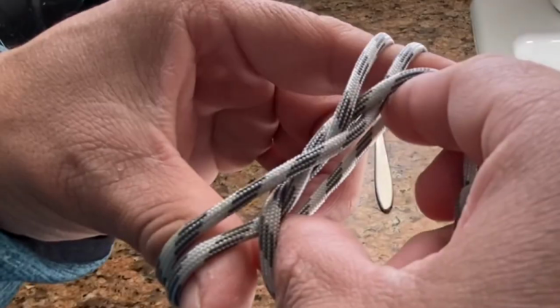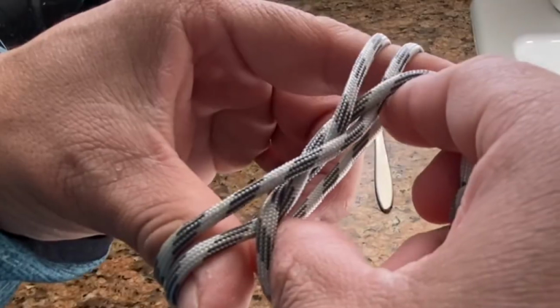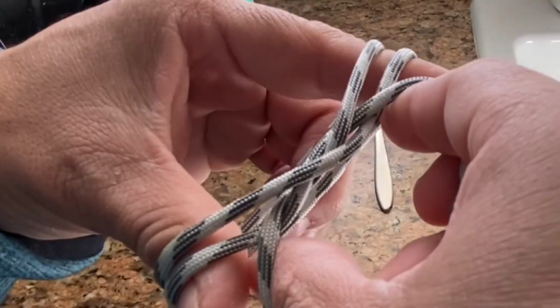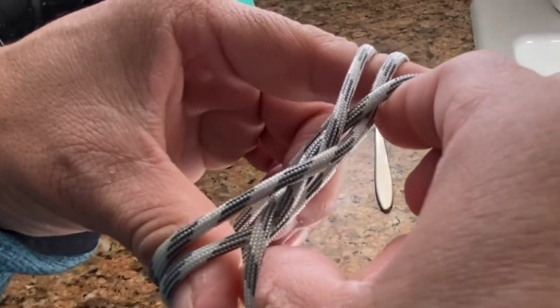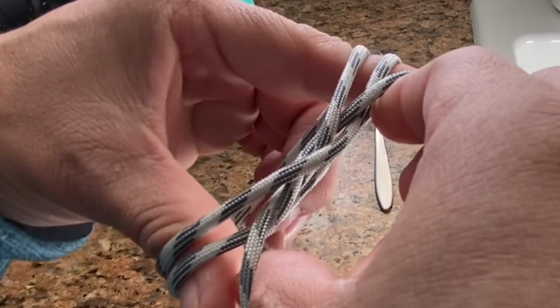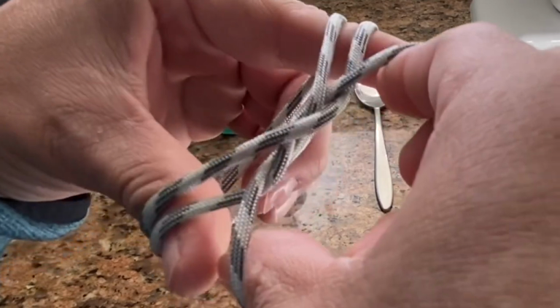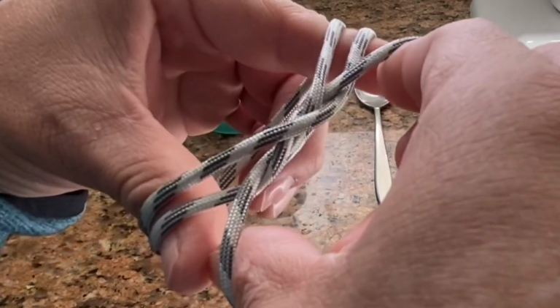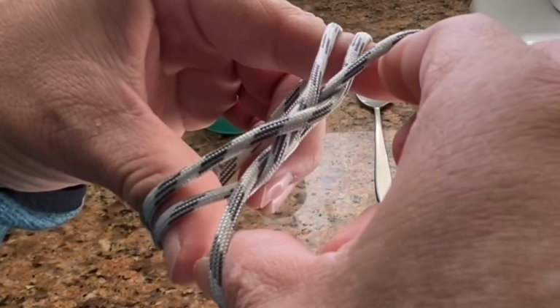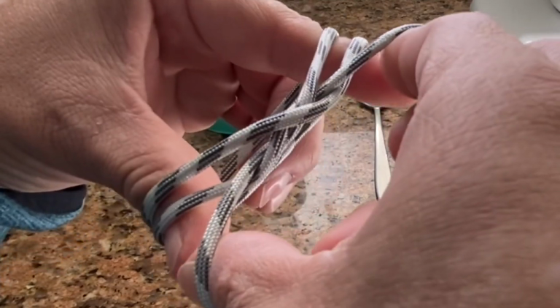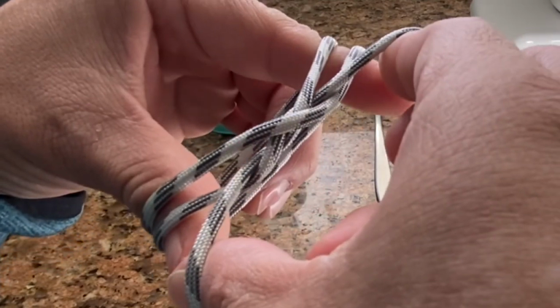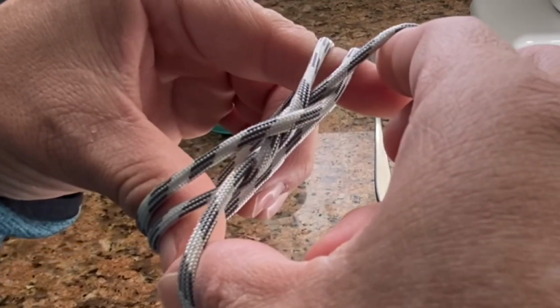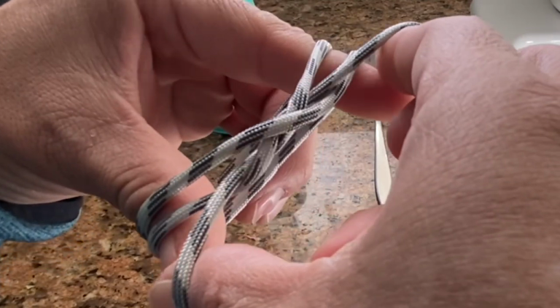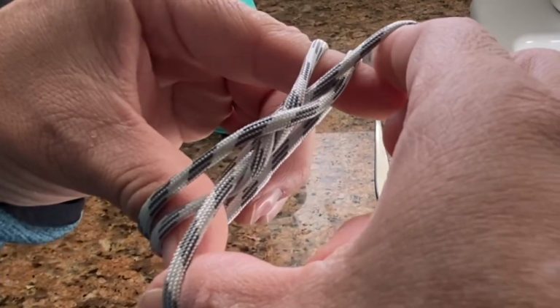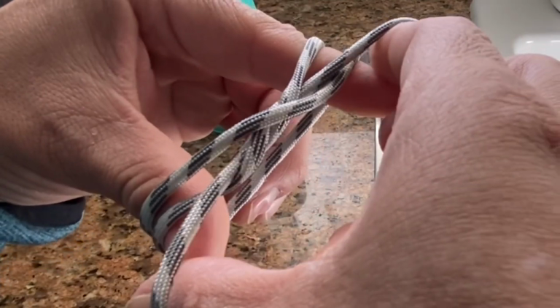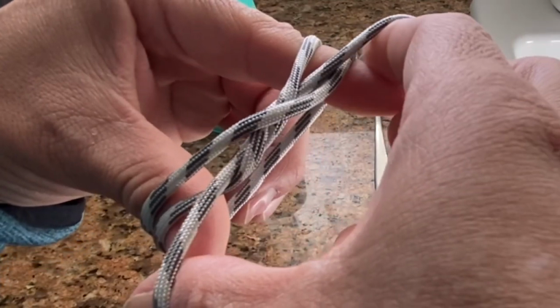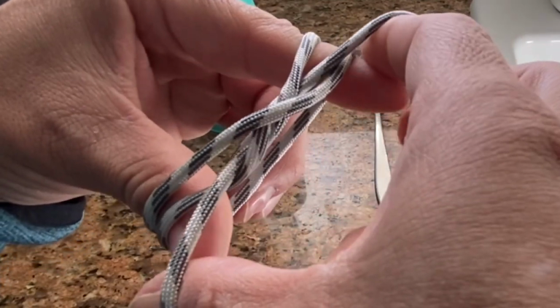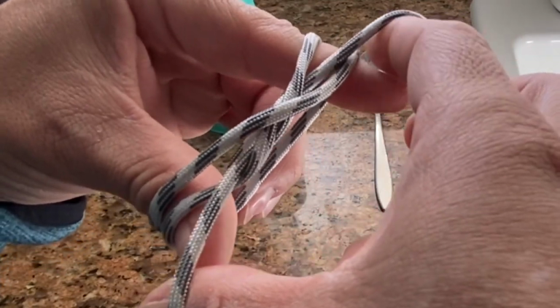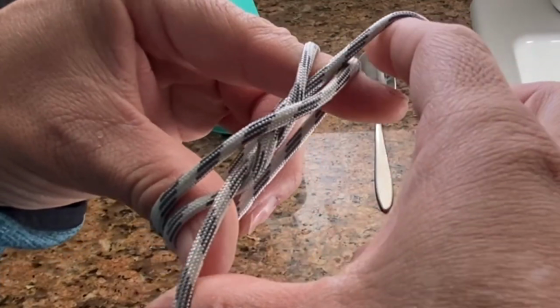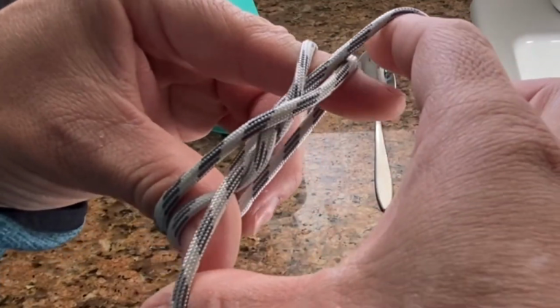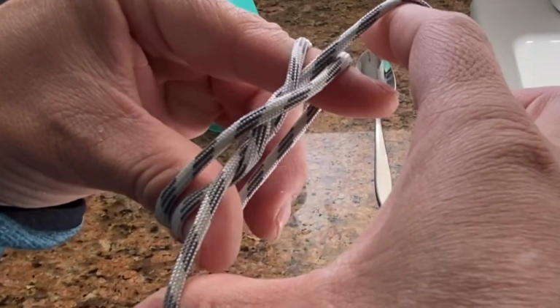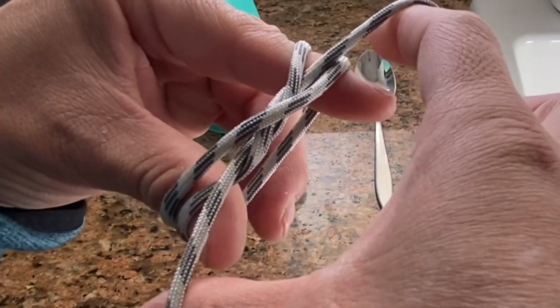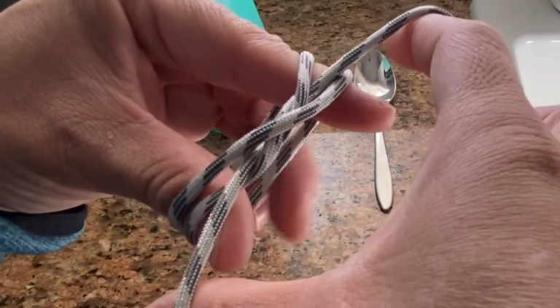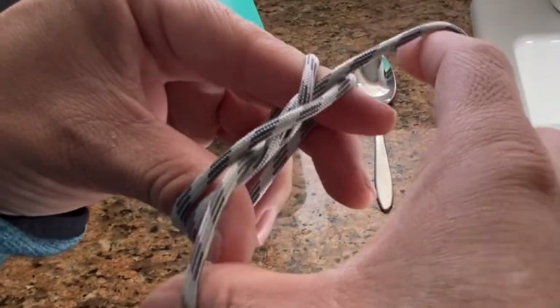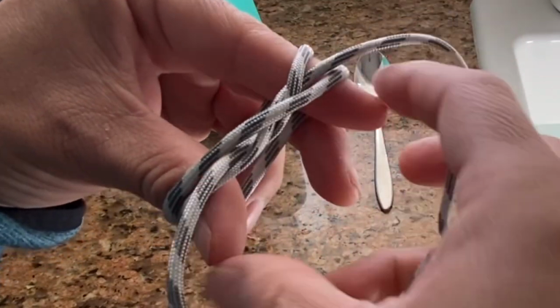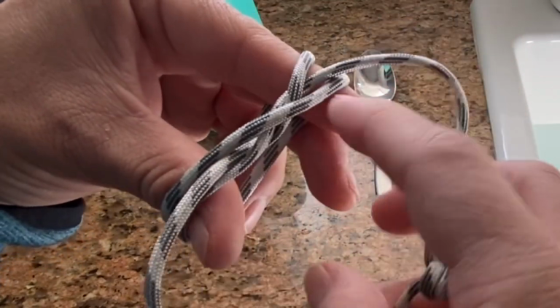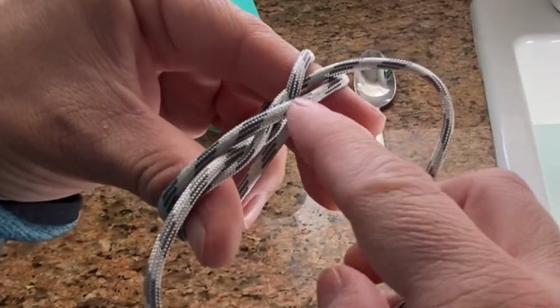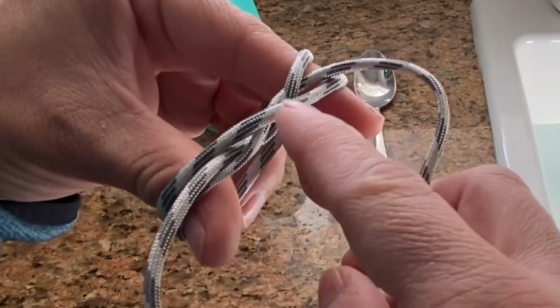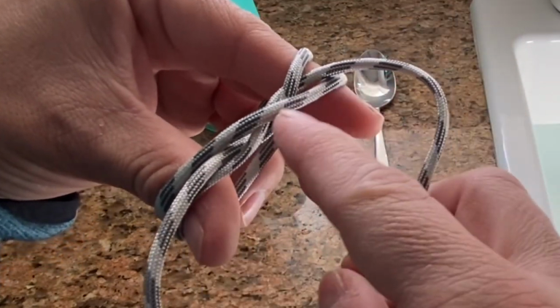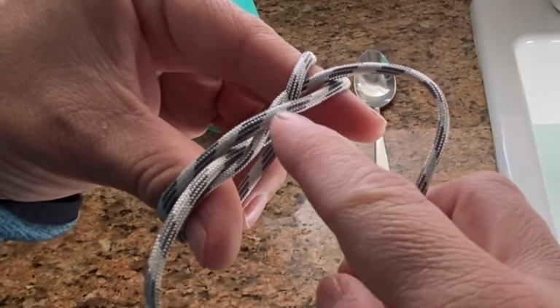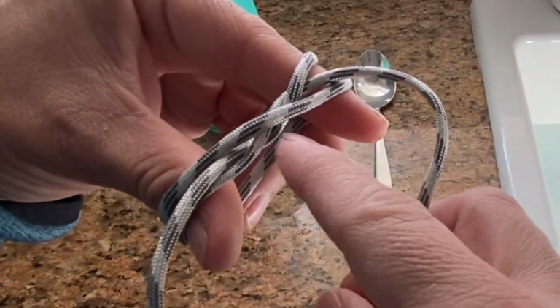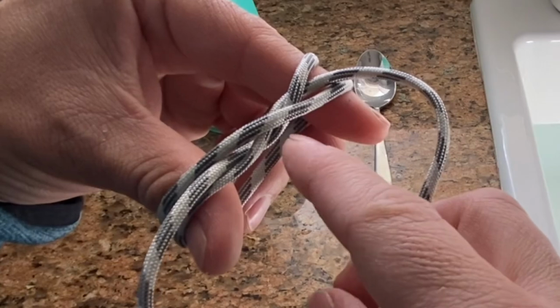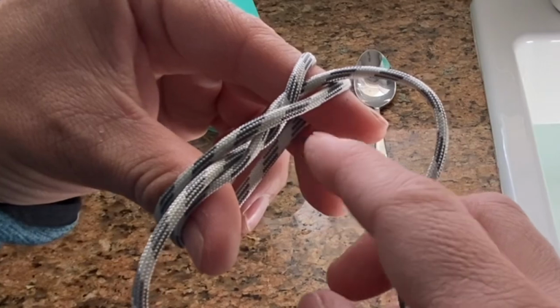Watch again. Everything's going to constrict, constrict, constrict. And this cord is going to hold everything together.